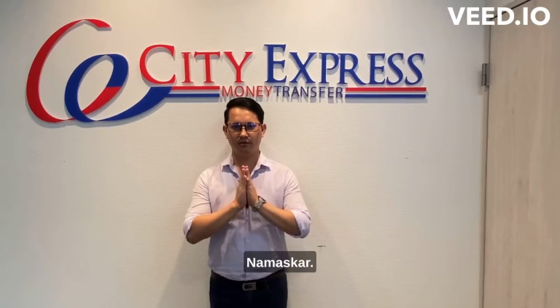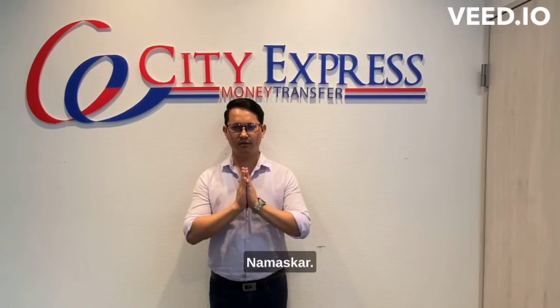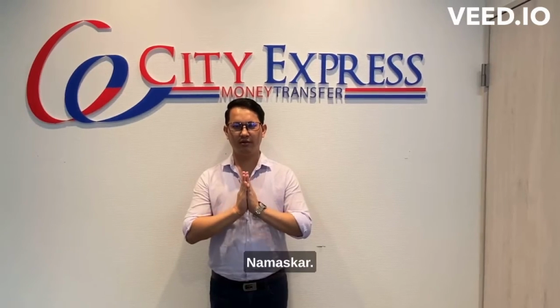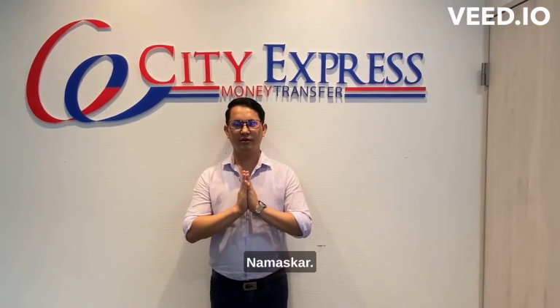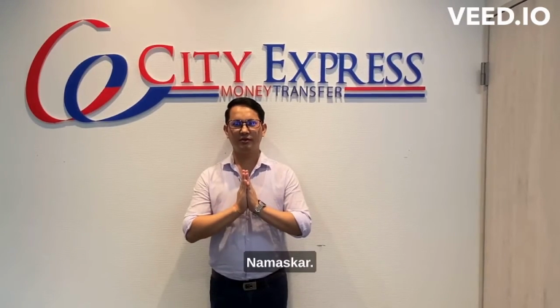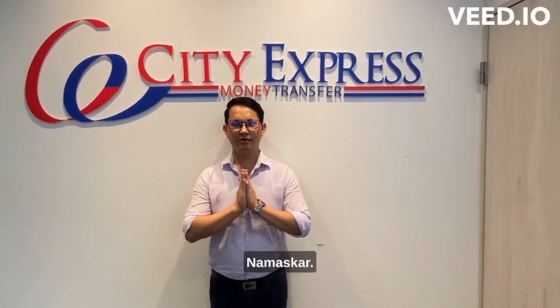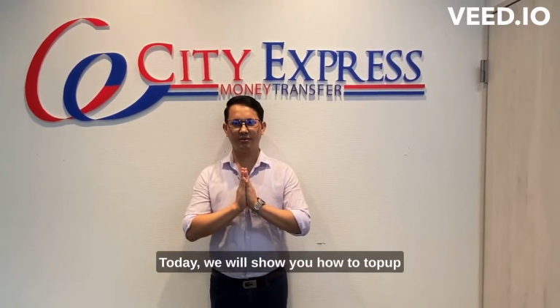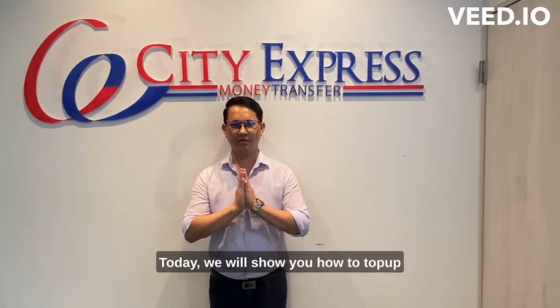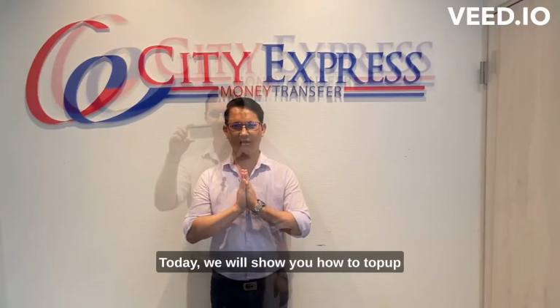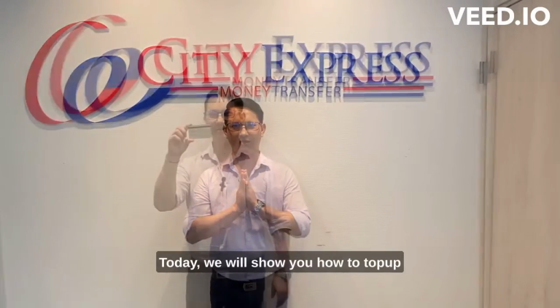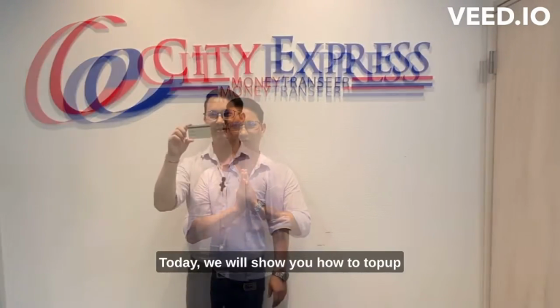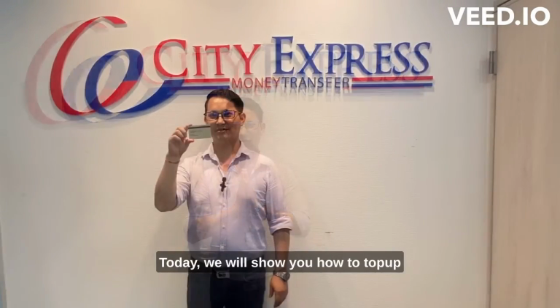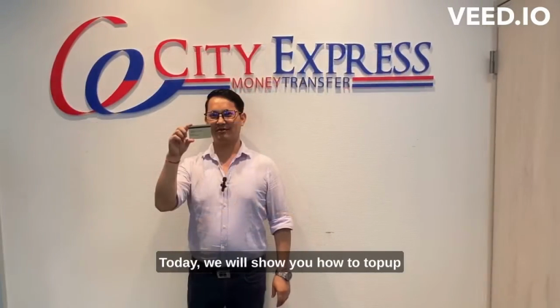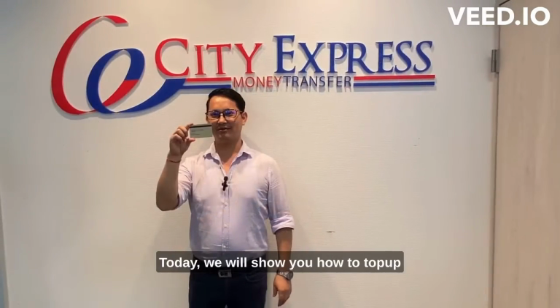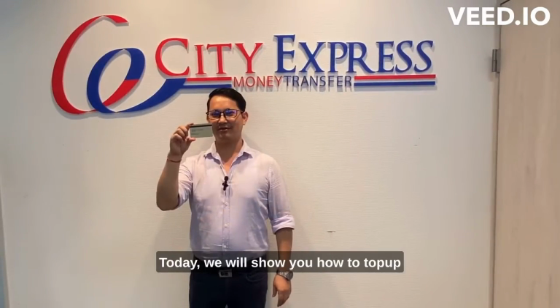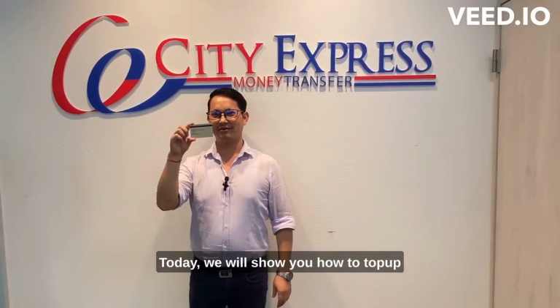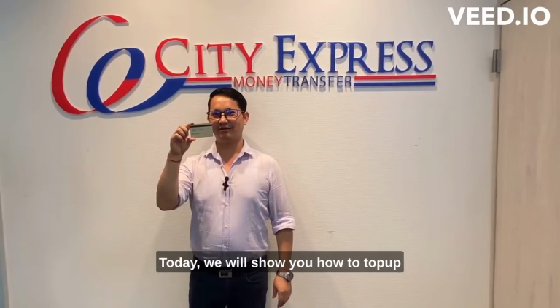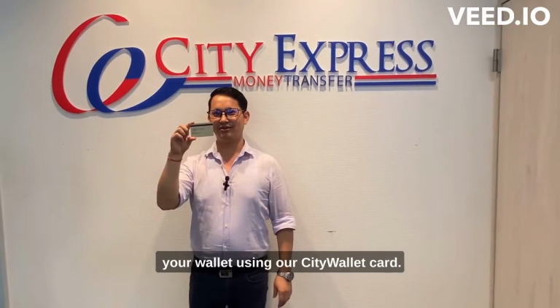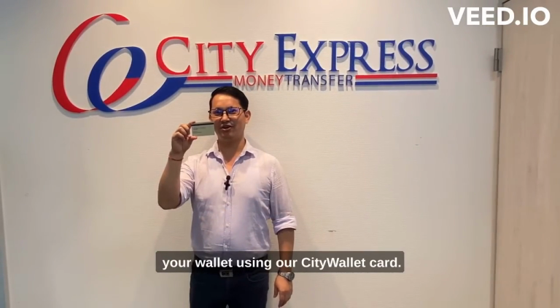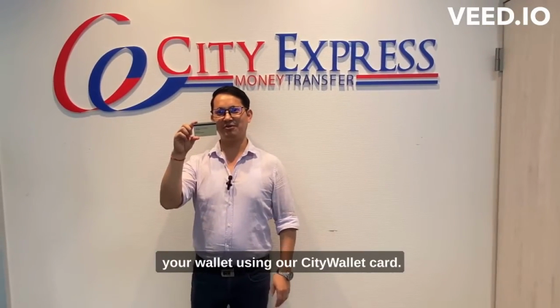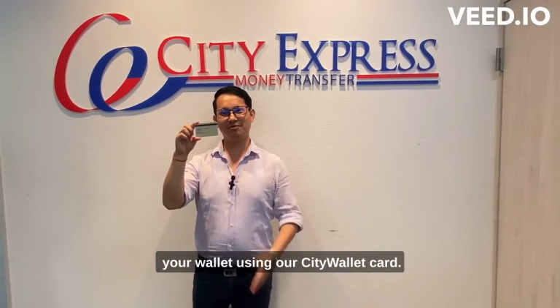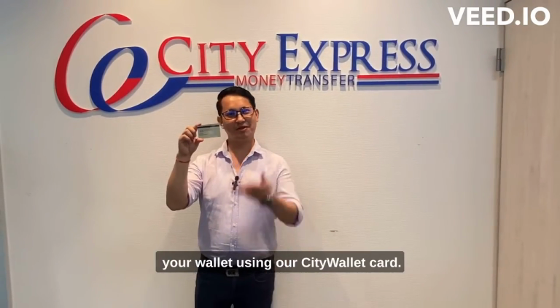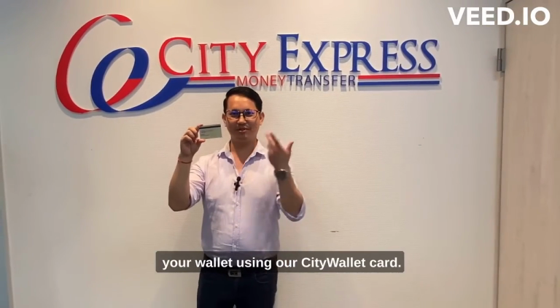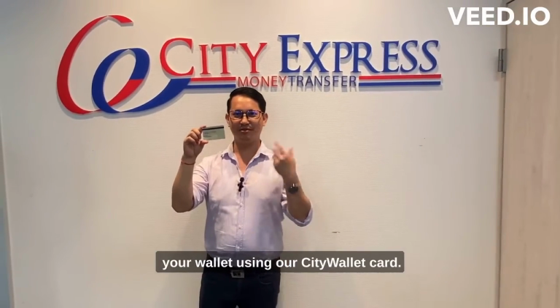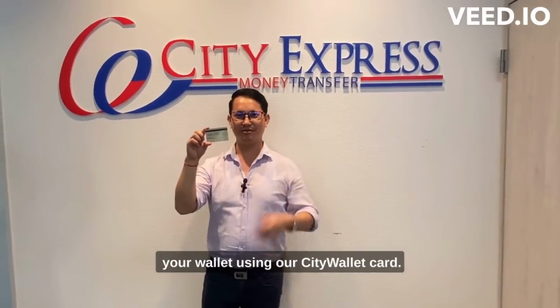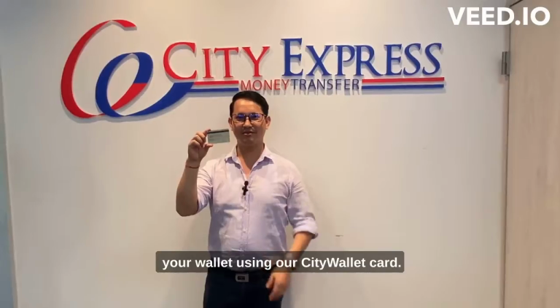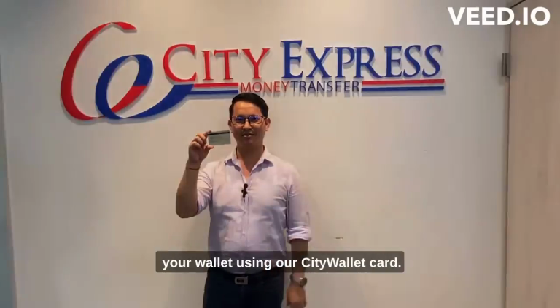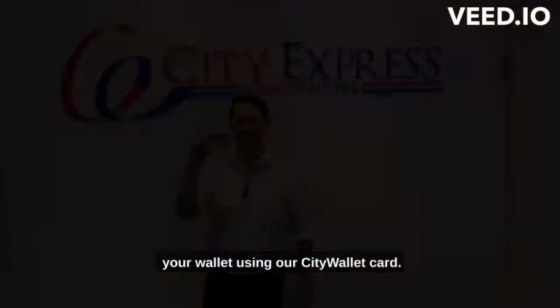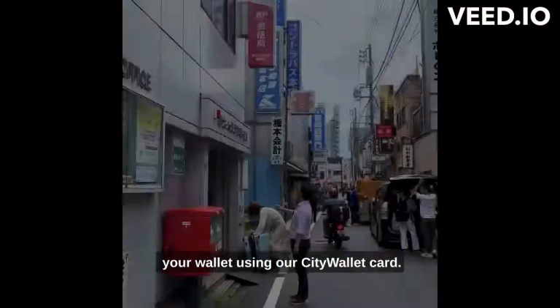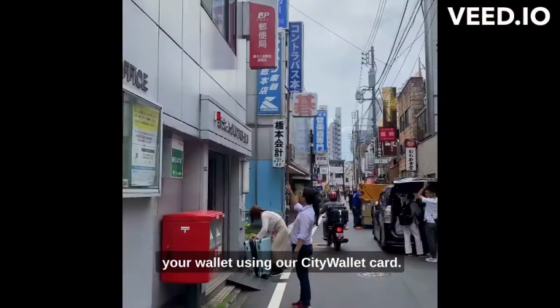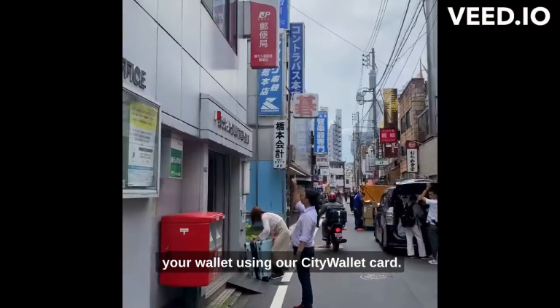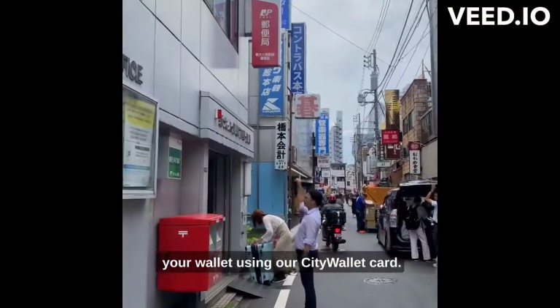Namaskar. Today we will show you how to top up your wallet using our City Wallet Card.